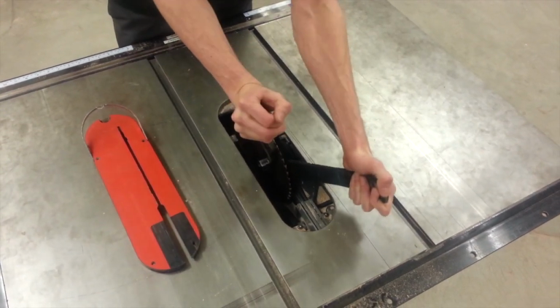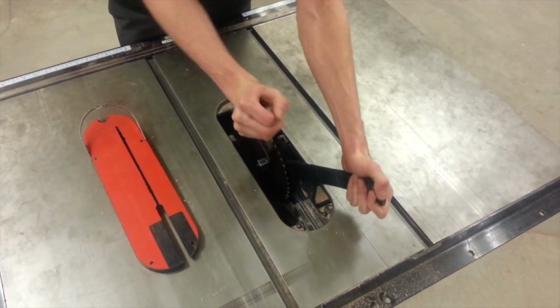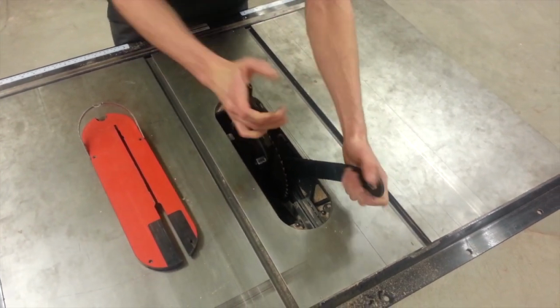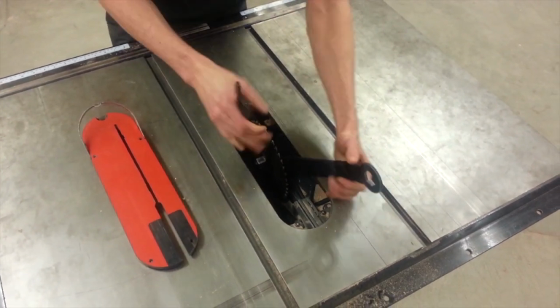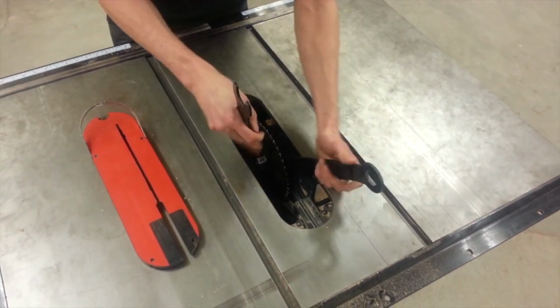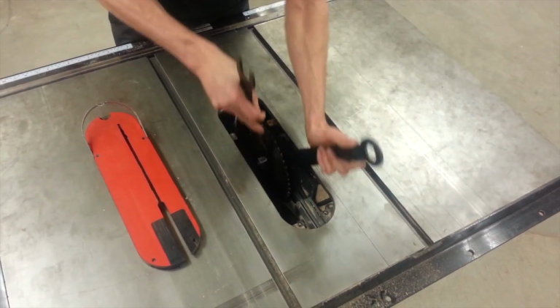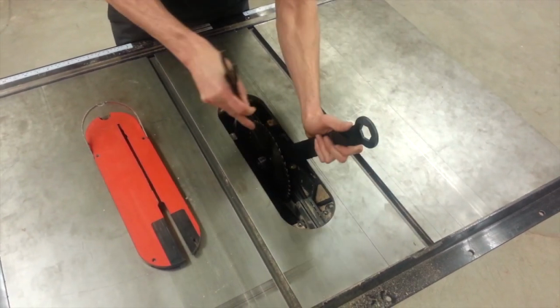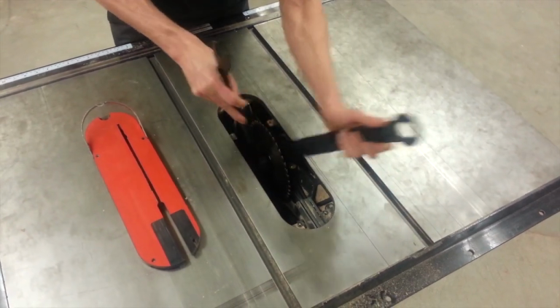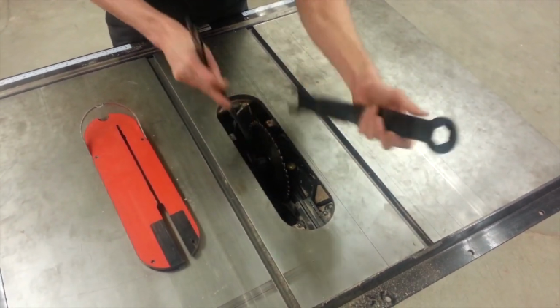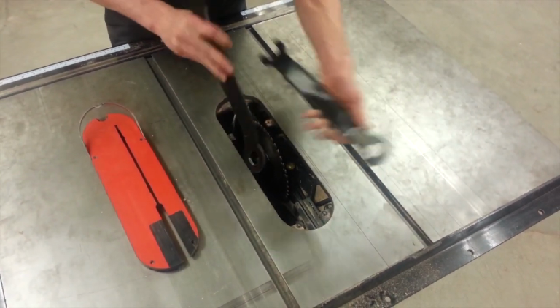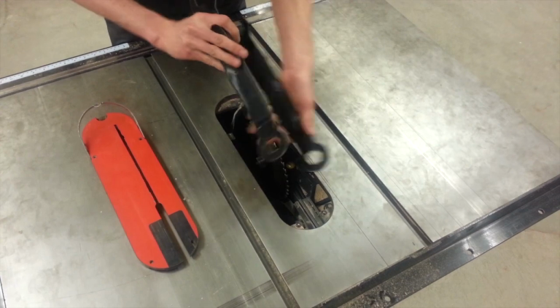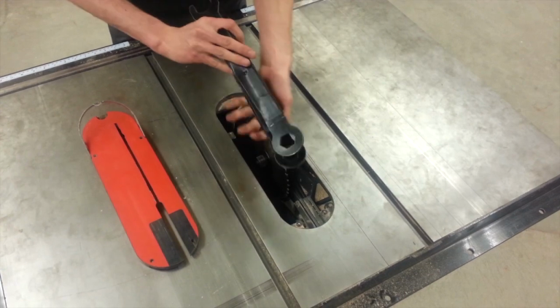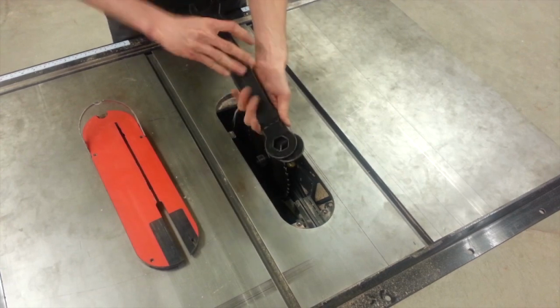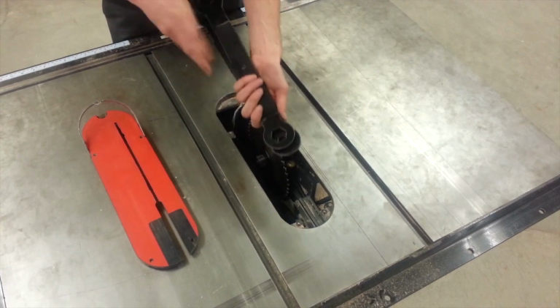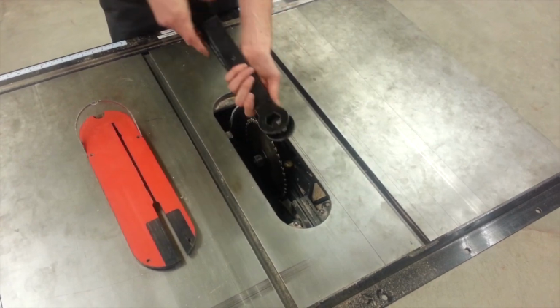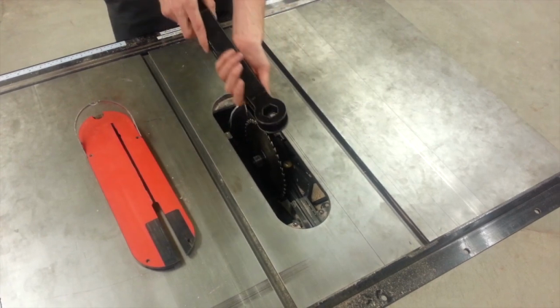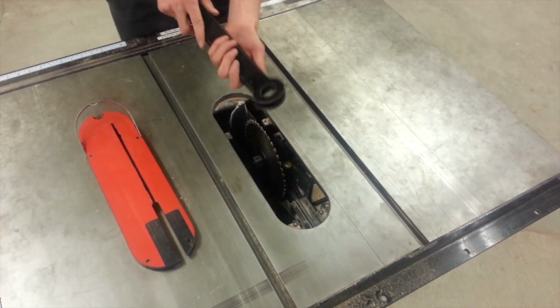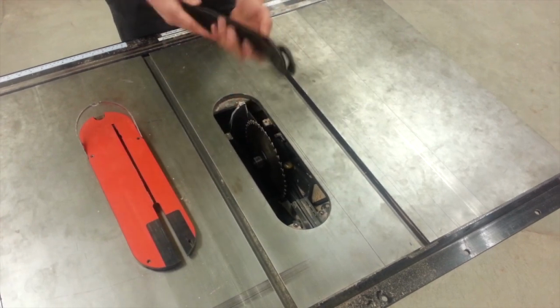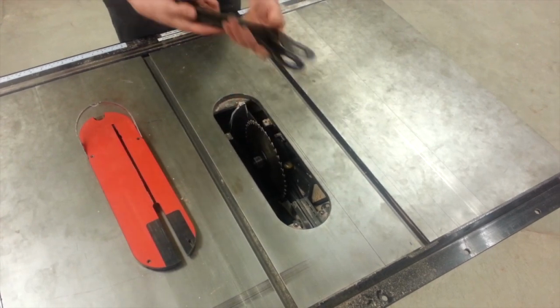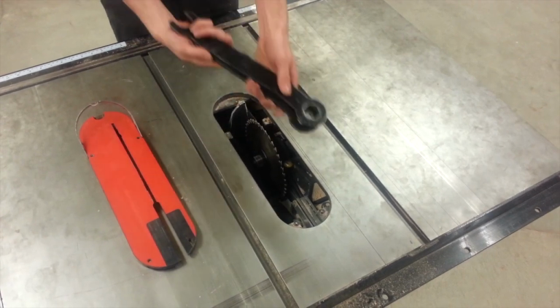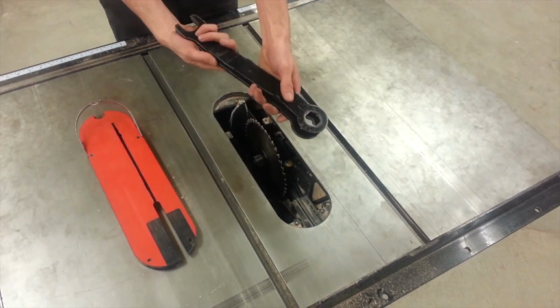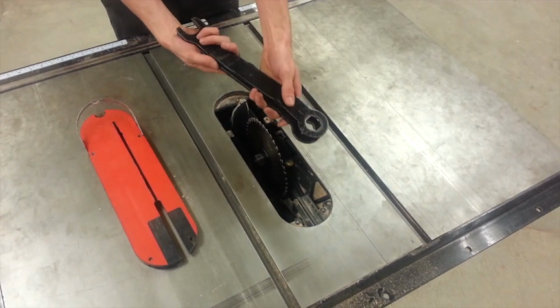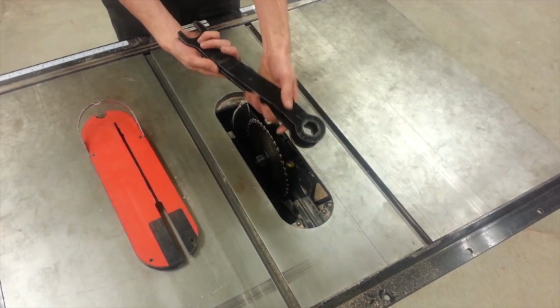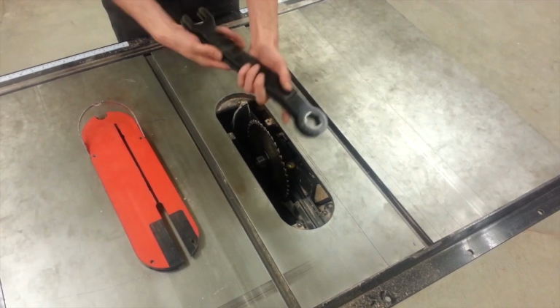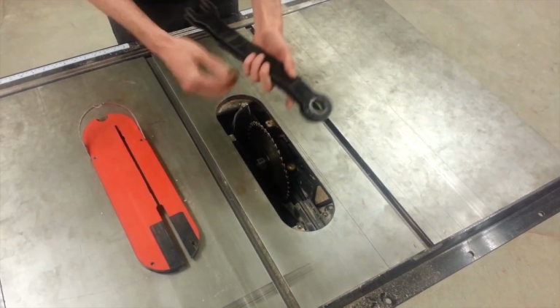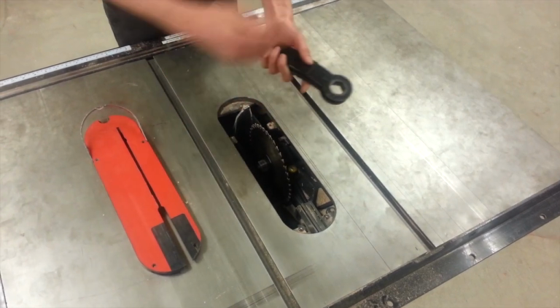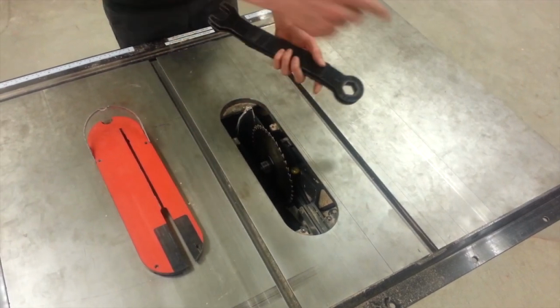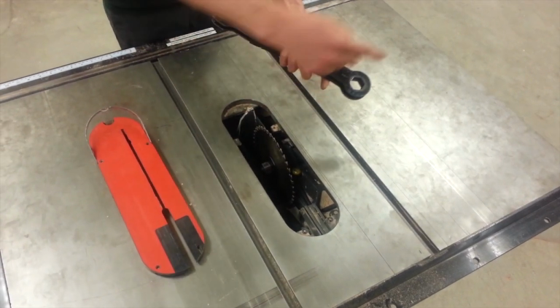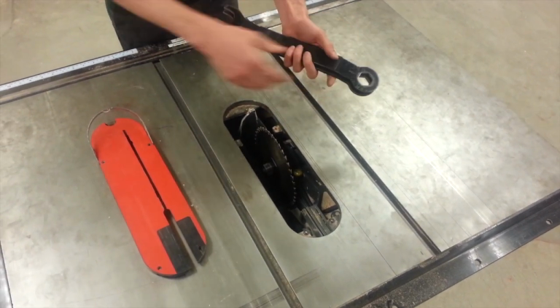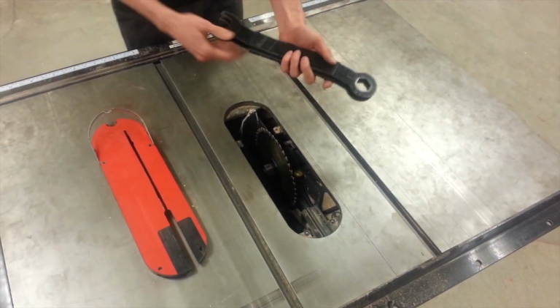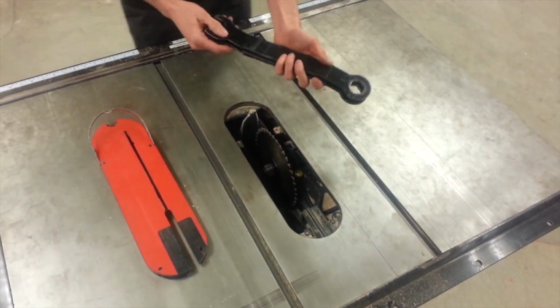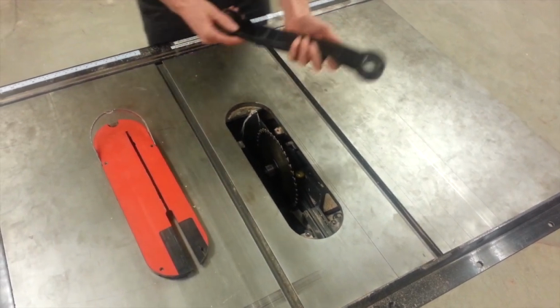Tighten it down — it doesn't have to be very tight. Place the wrenches back on the side.